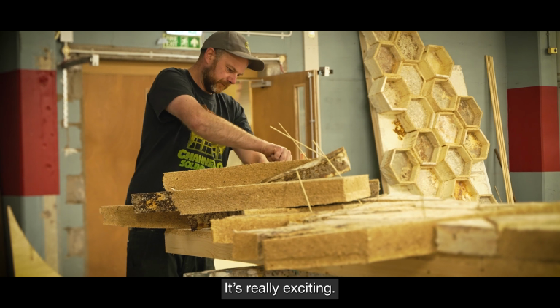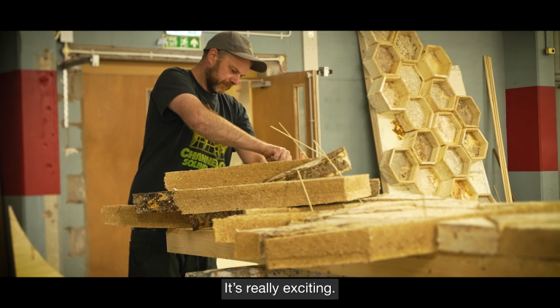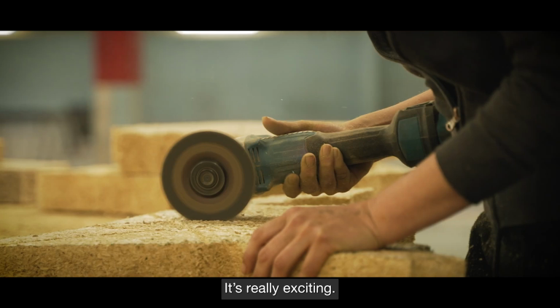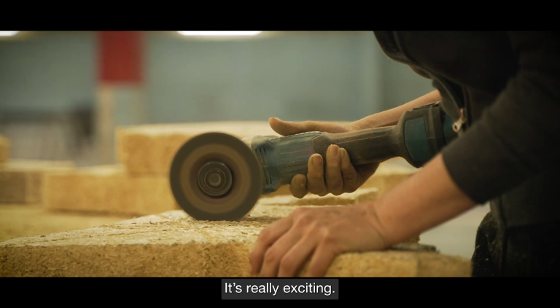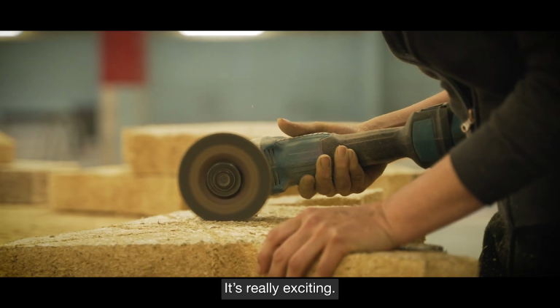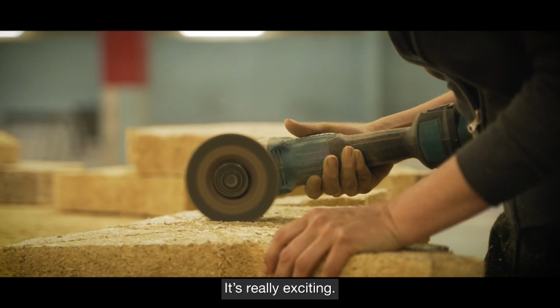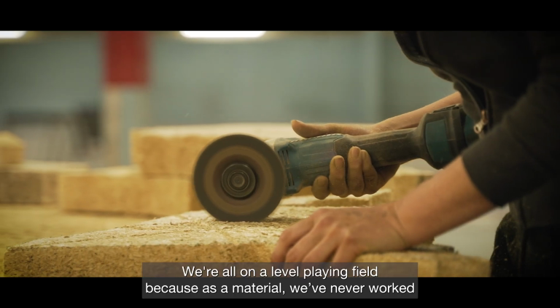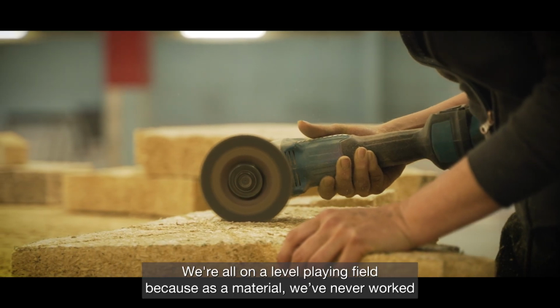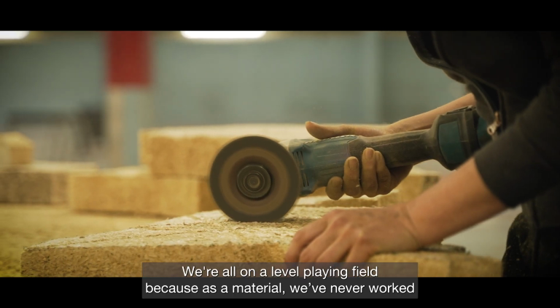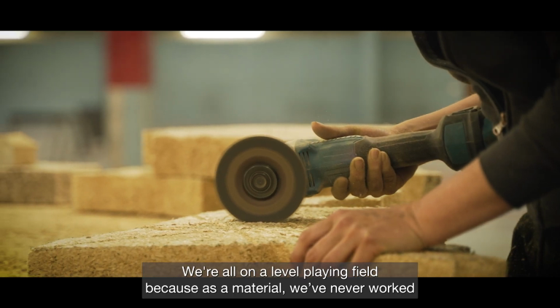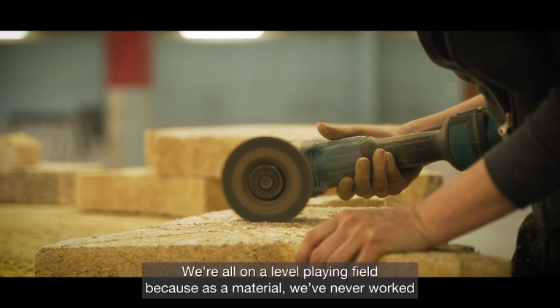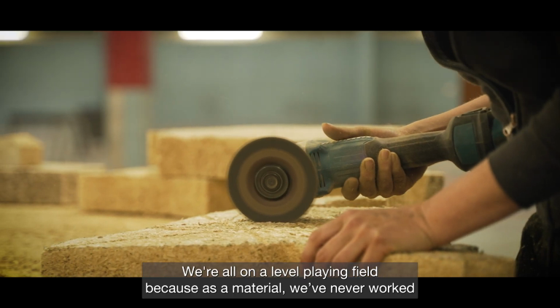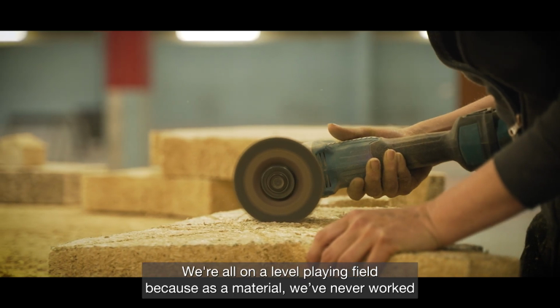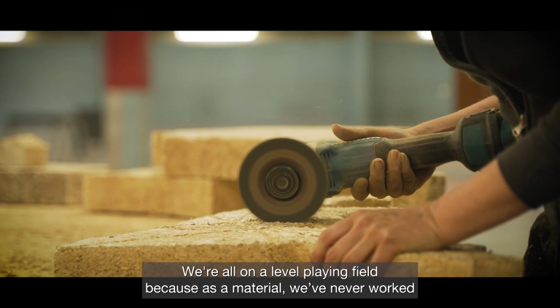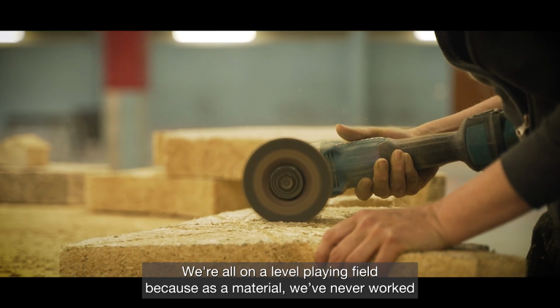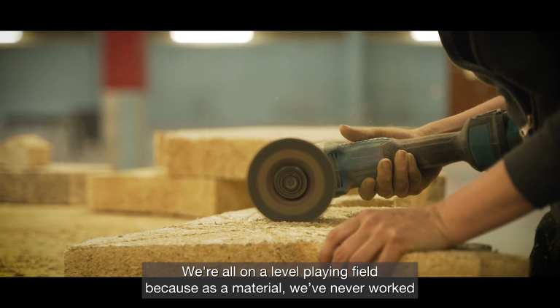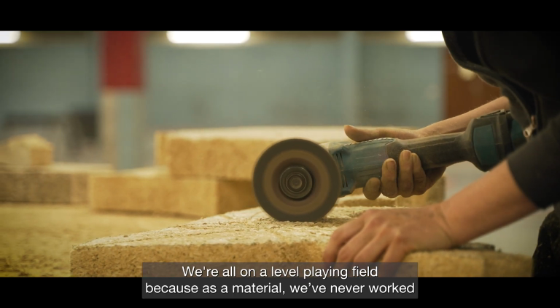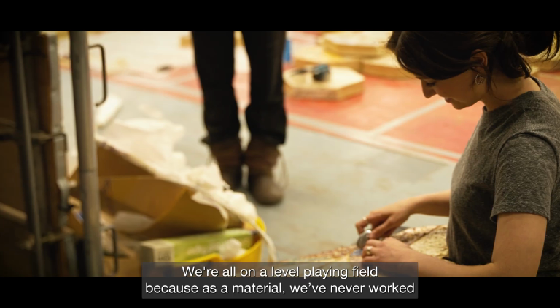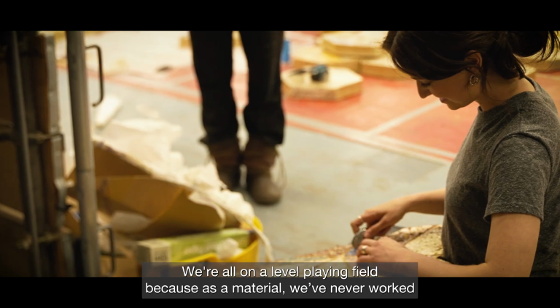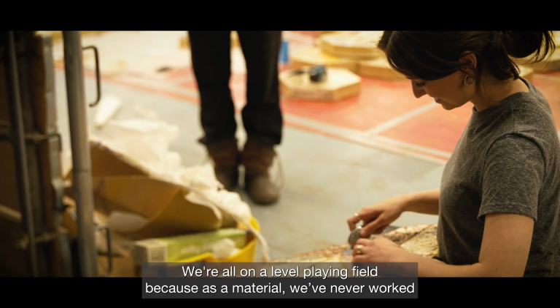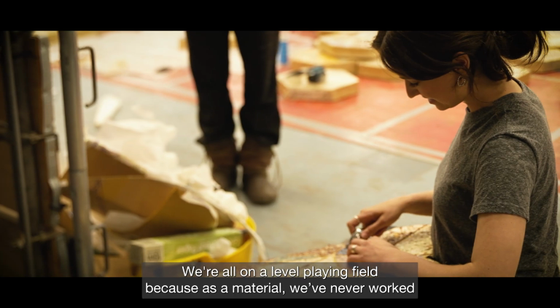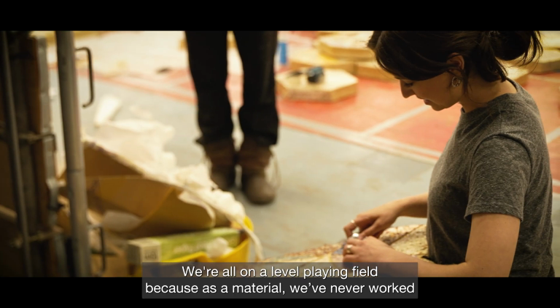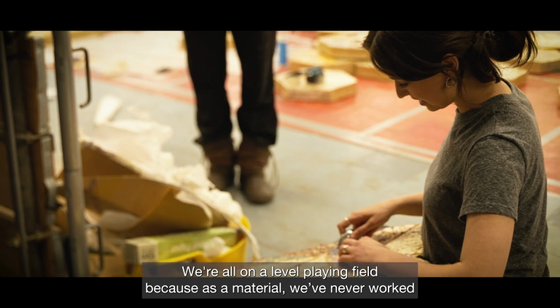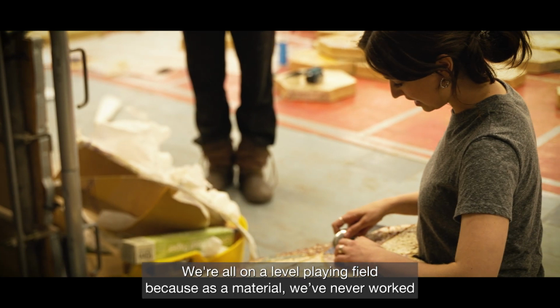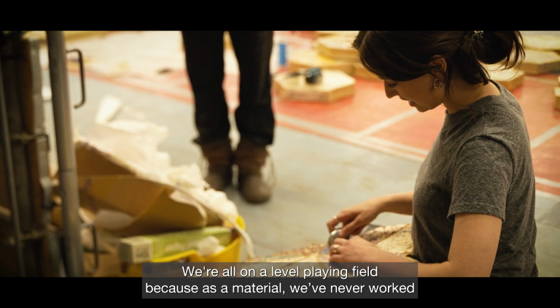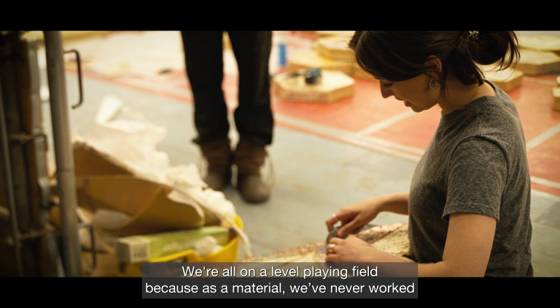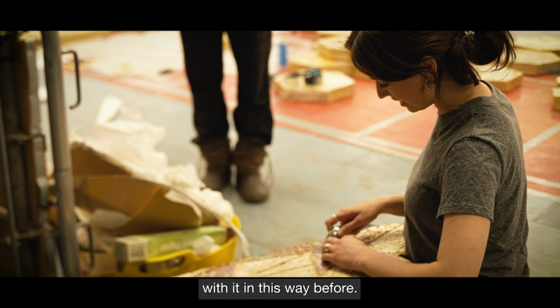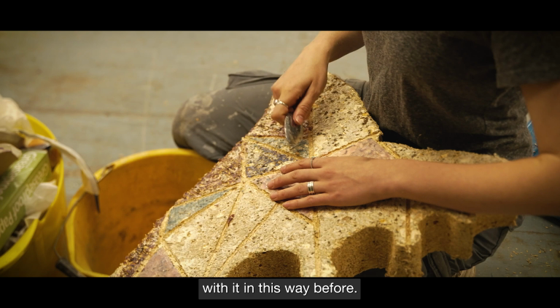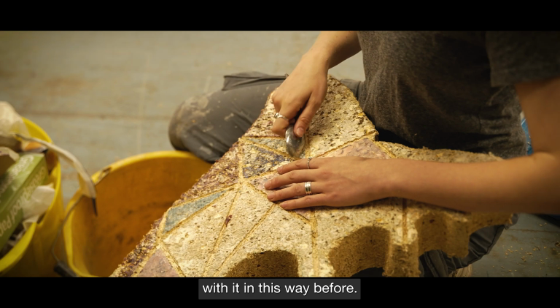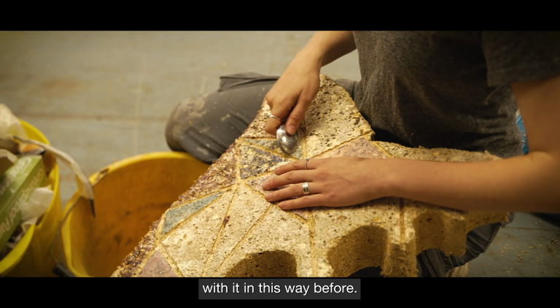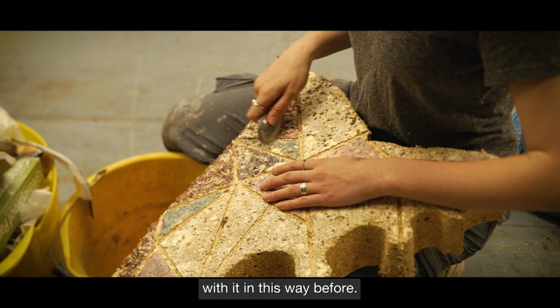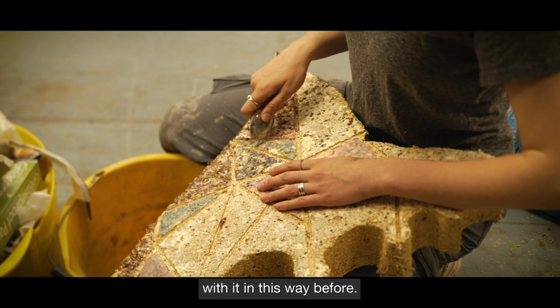It's really exciting — we're all on a level playing field because as a material we've never worked with it in this way before.